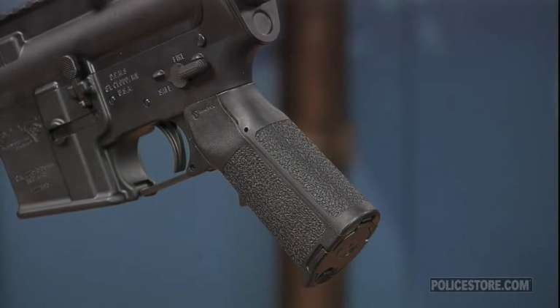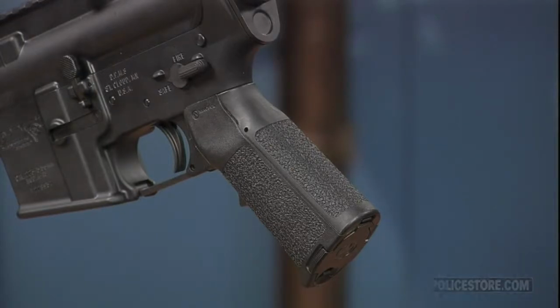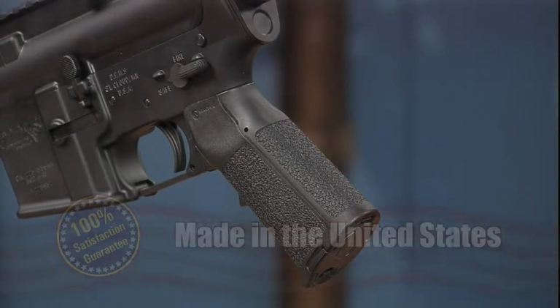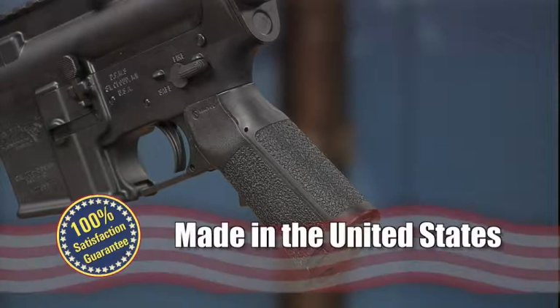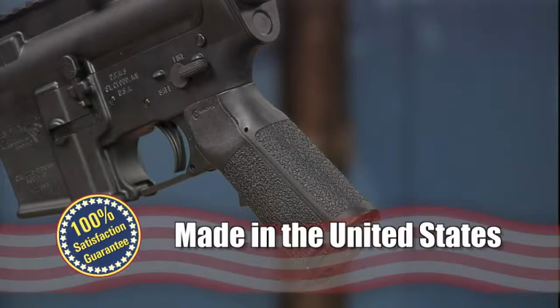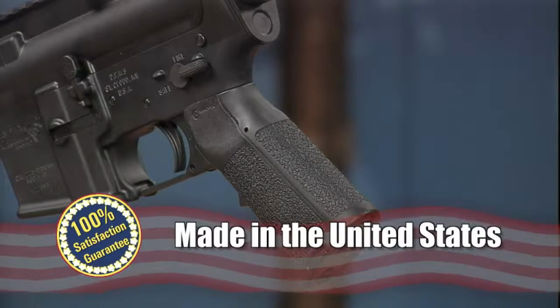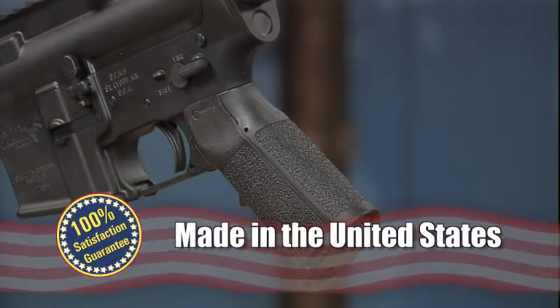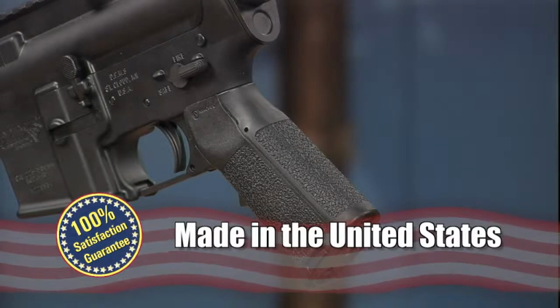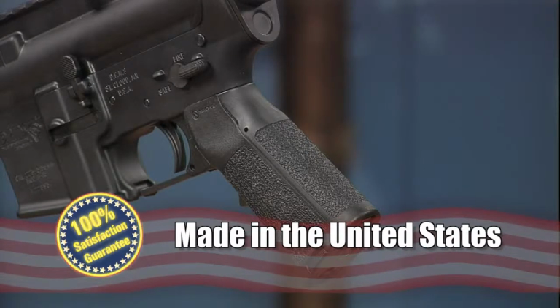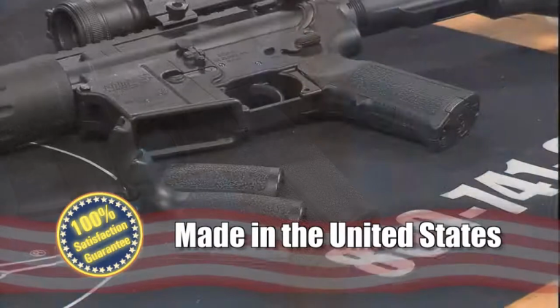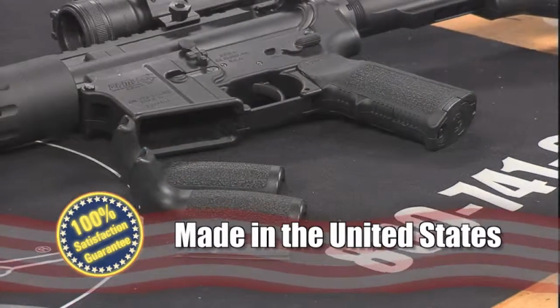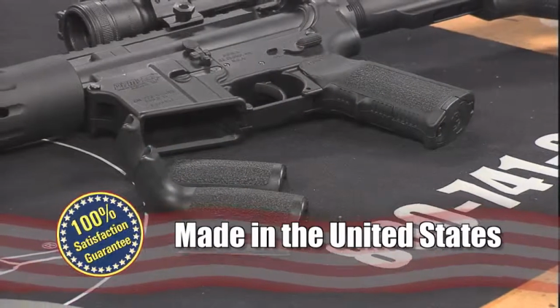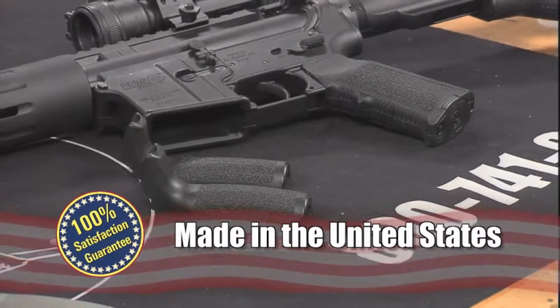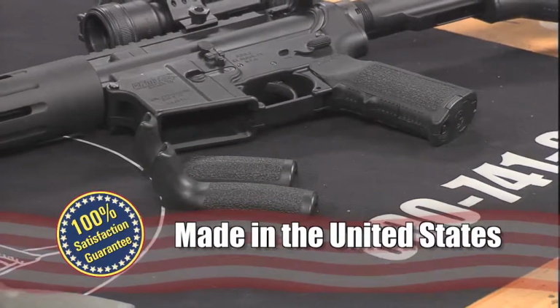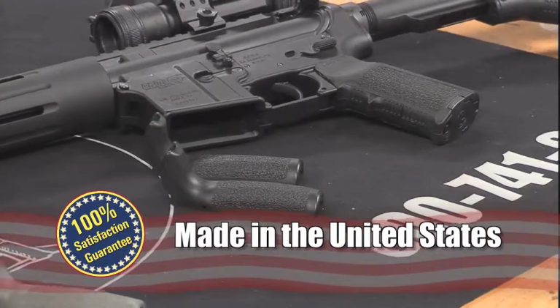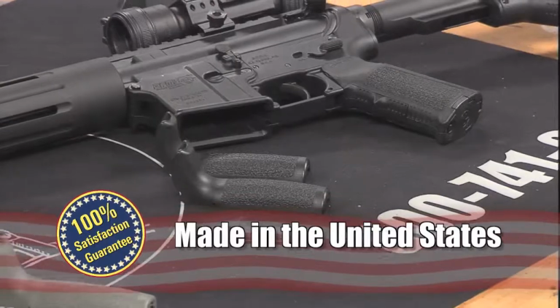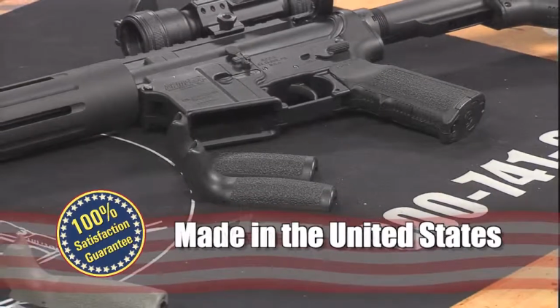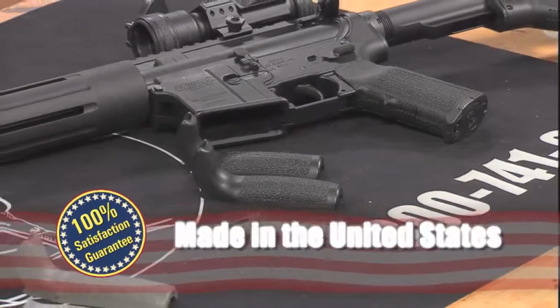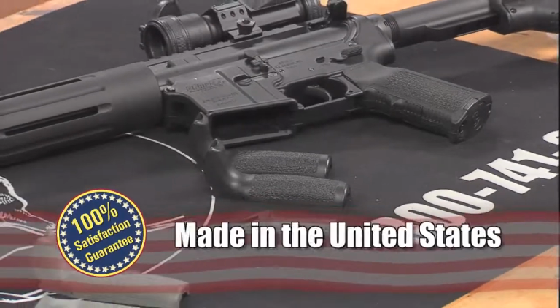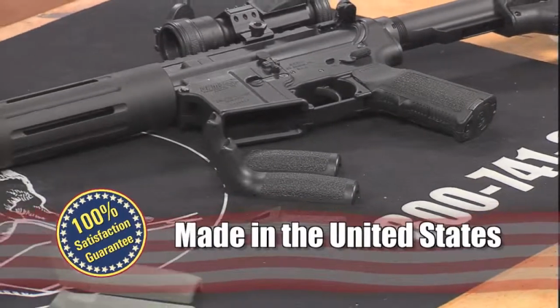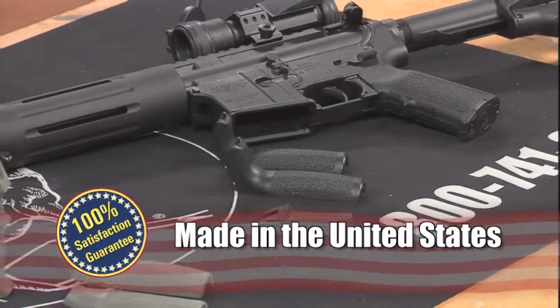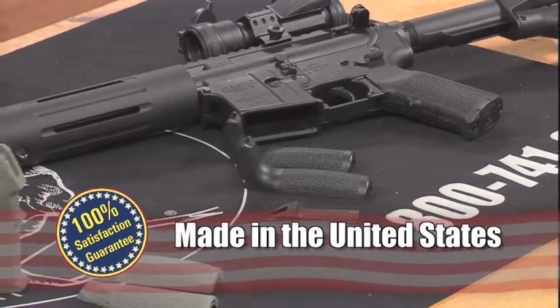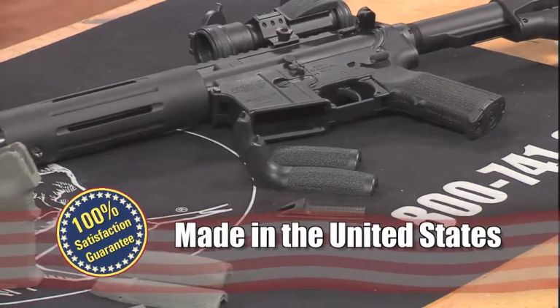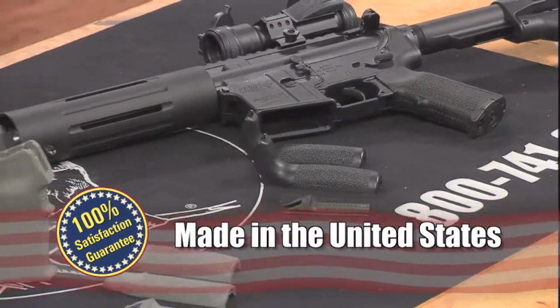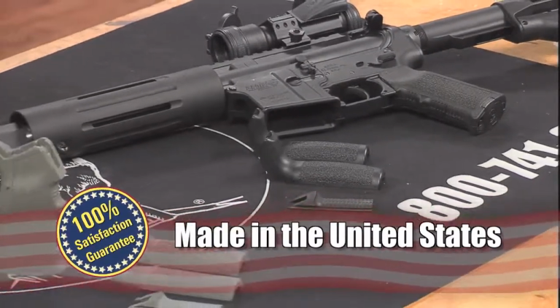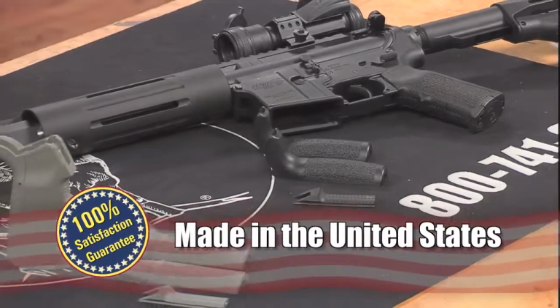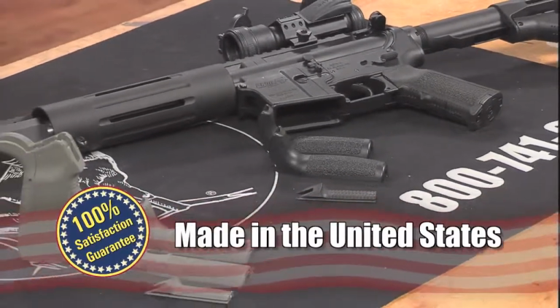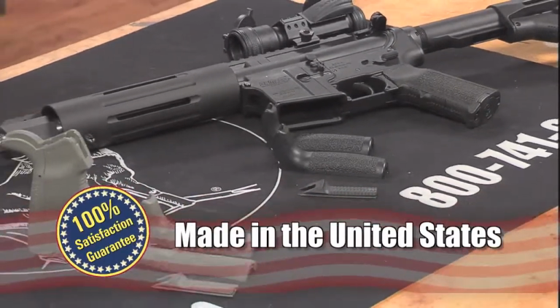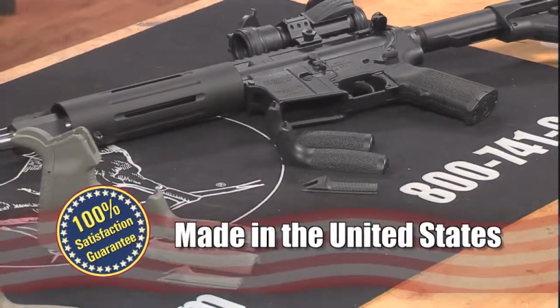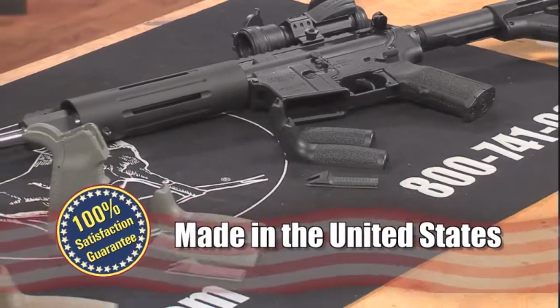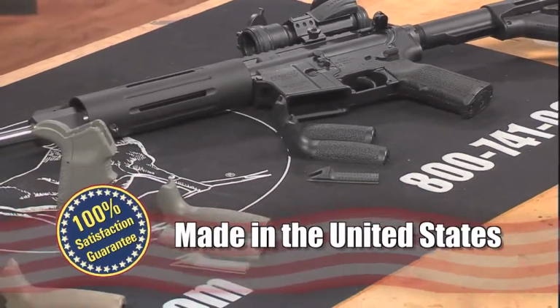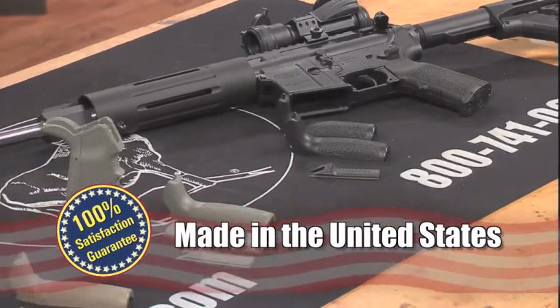Made in the USA, the Magpul Mission Adaptable Modular Grip Kits come in black, dark earth, or foliage green colors.